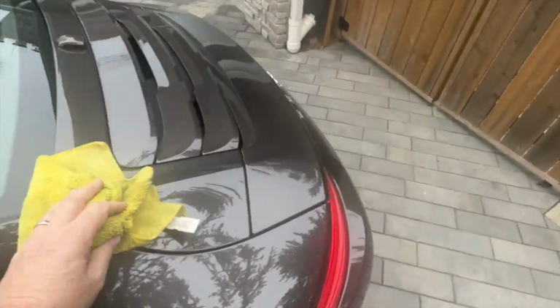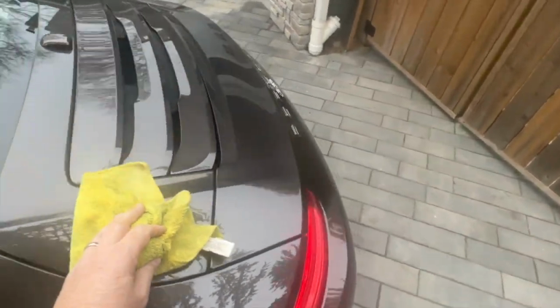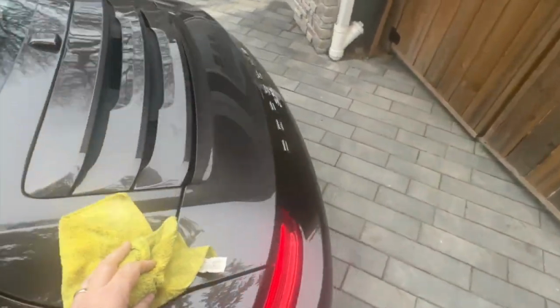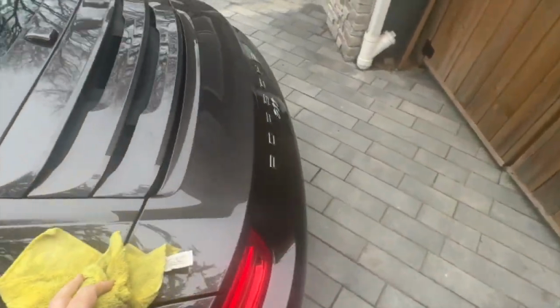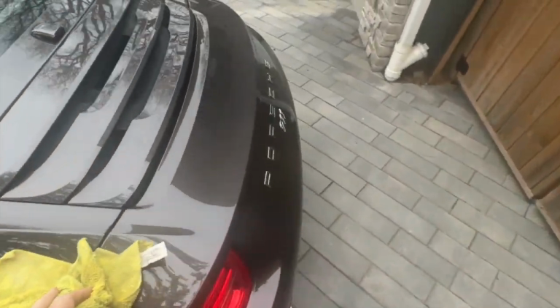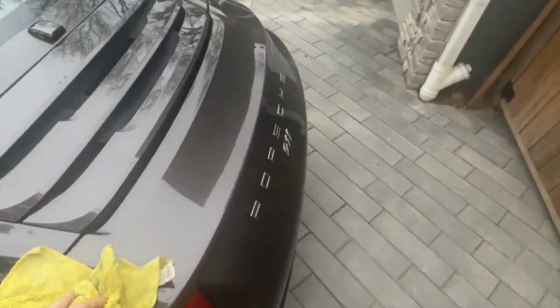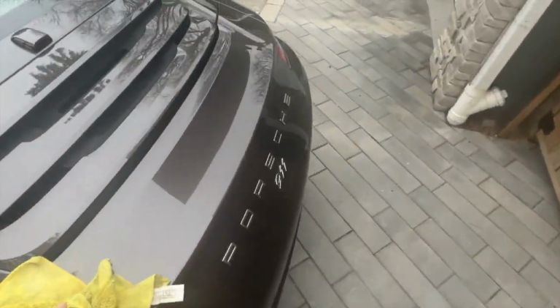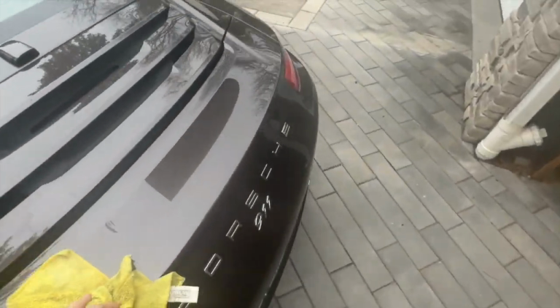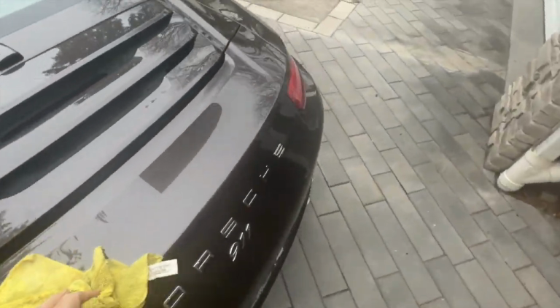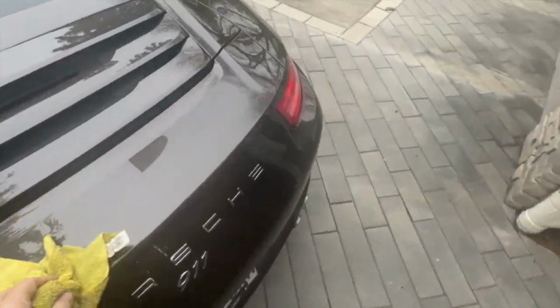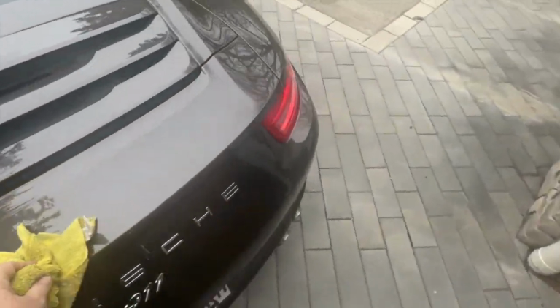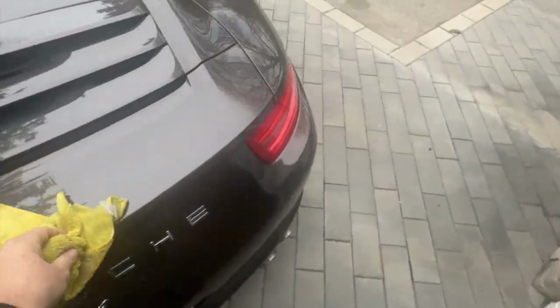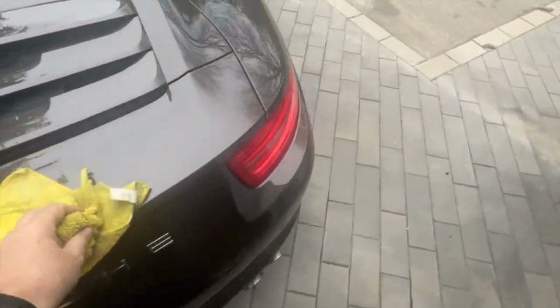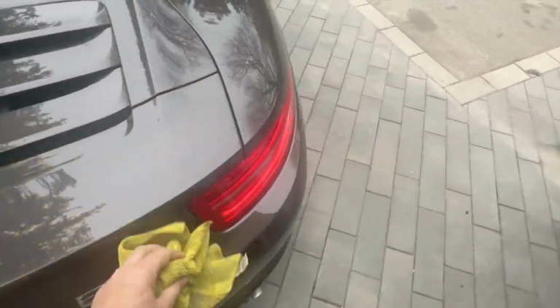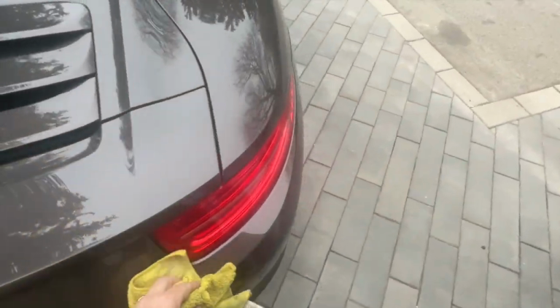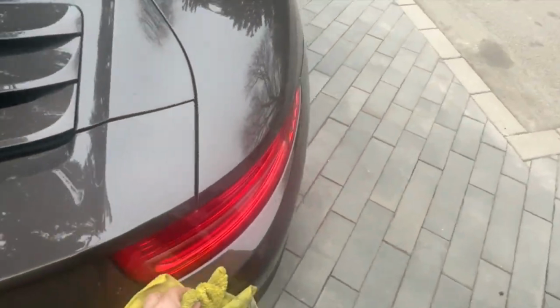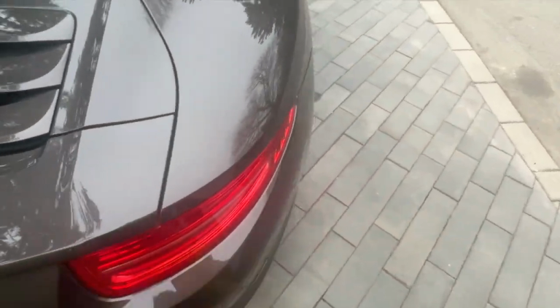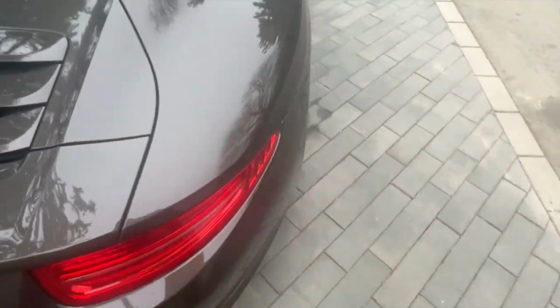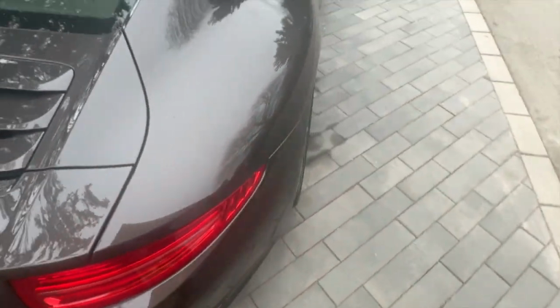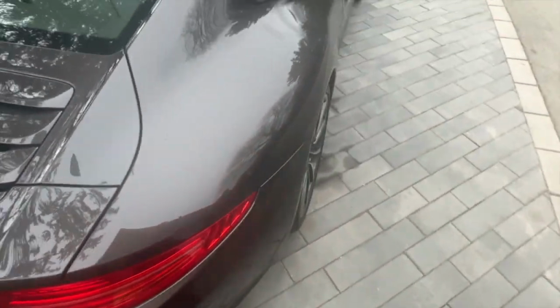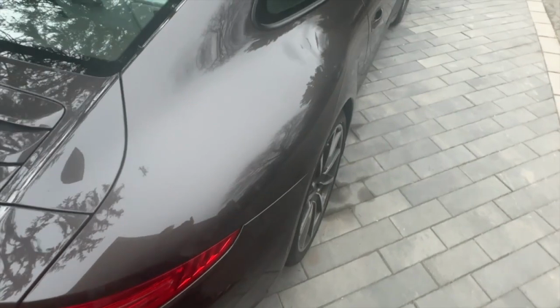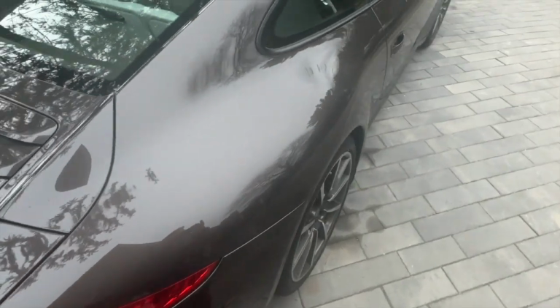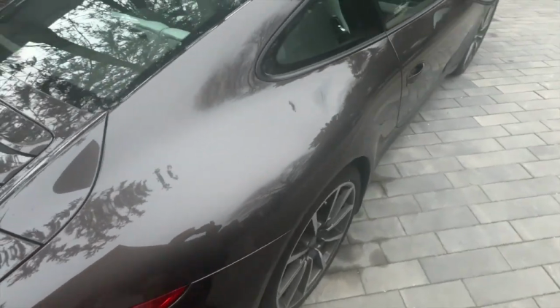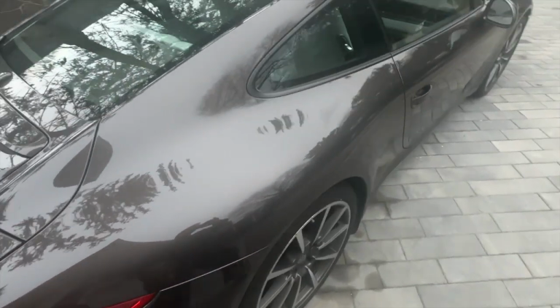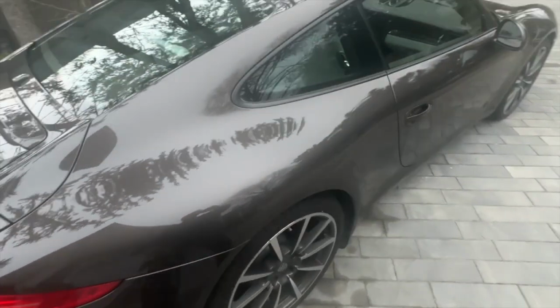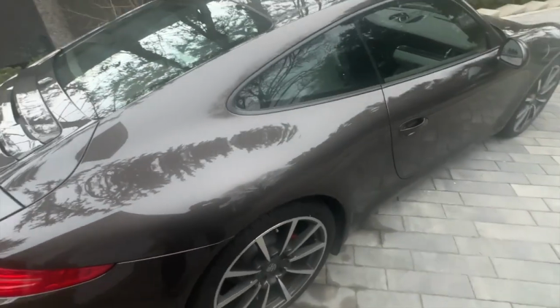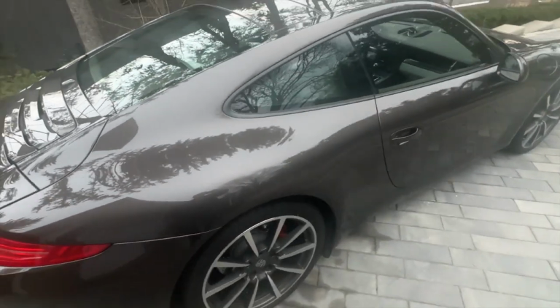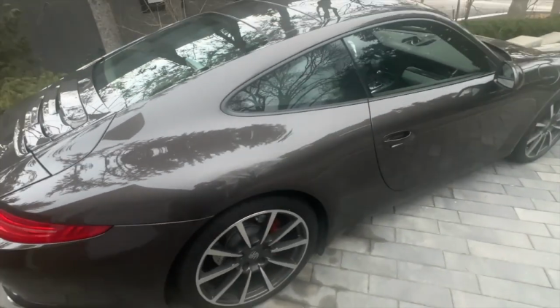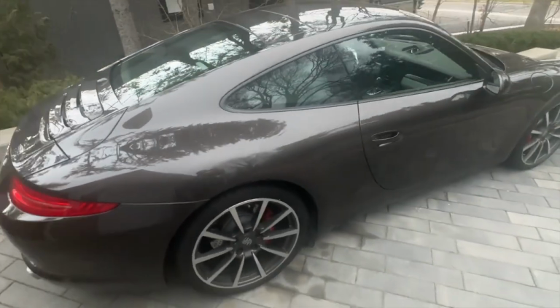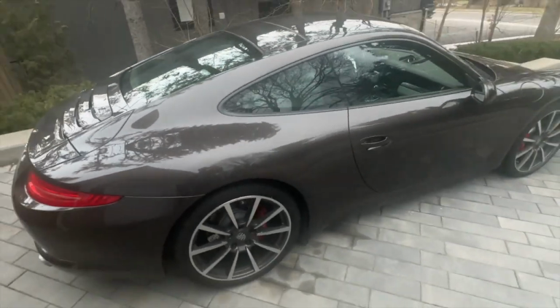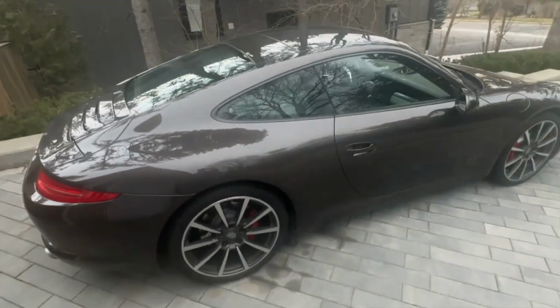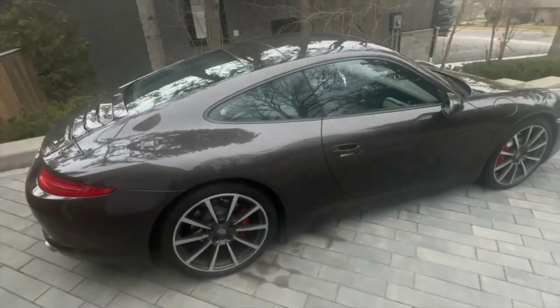Yeah, there's really no dents or scratches at all on the car.